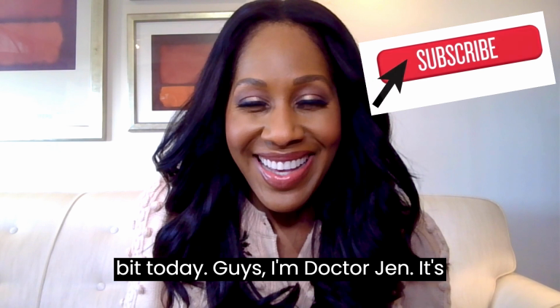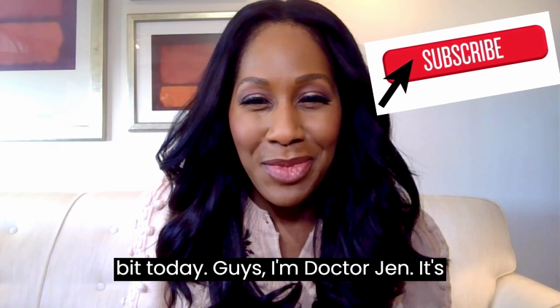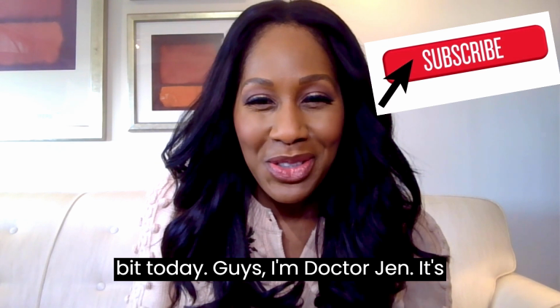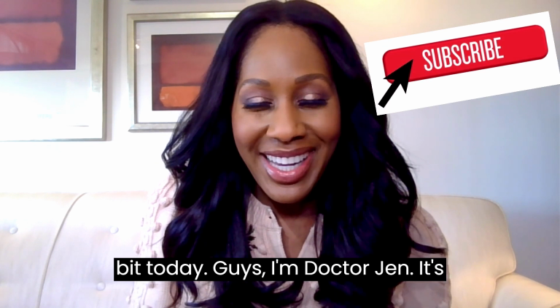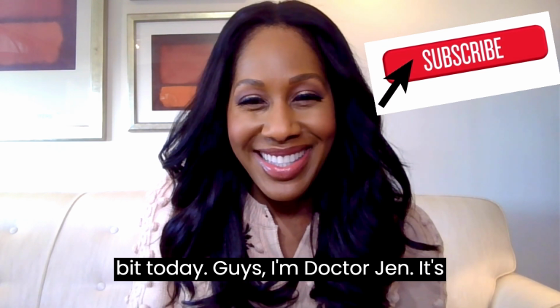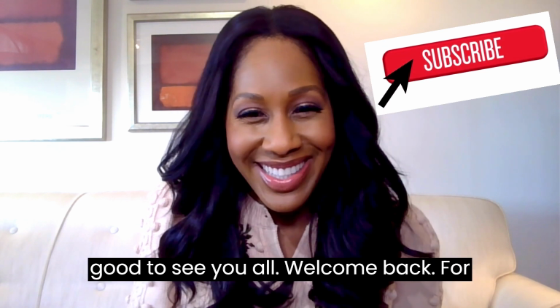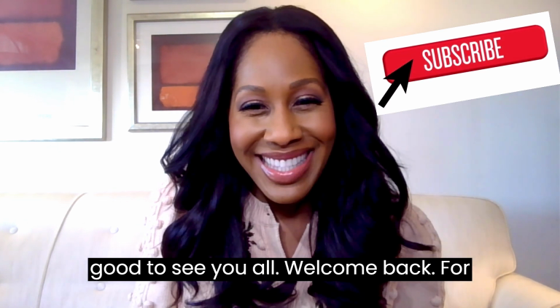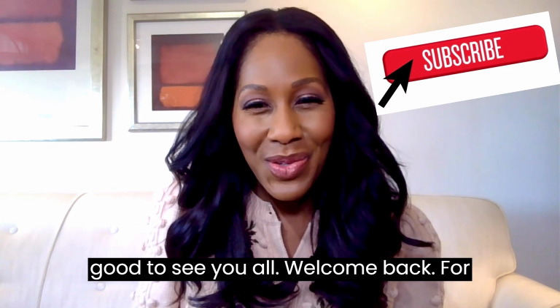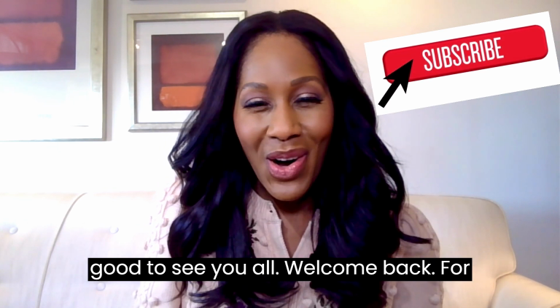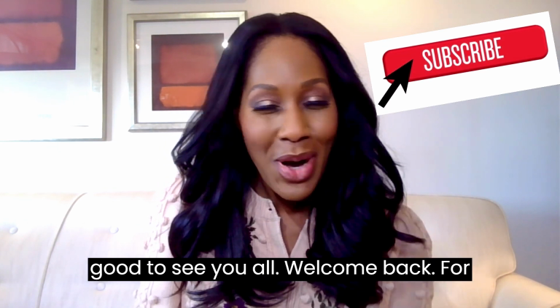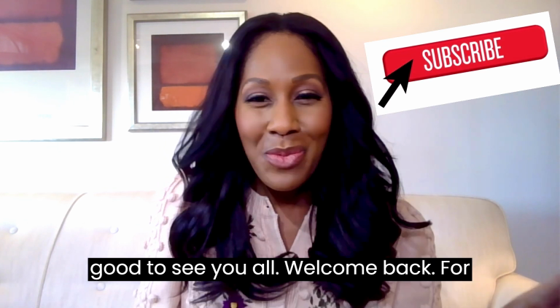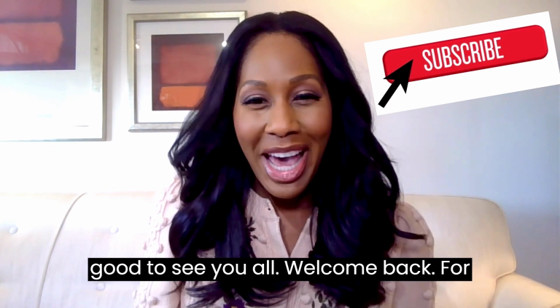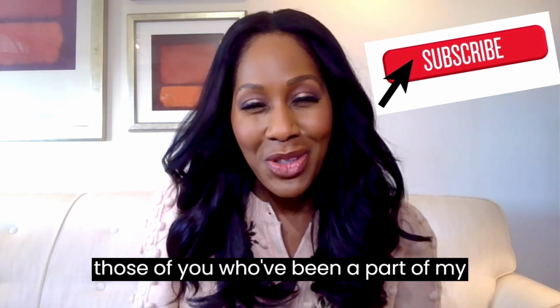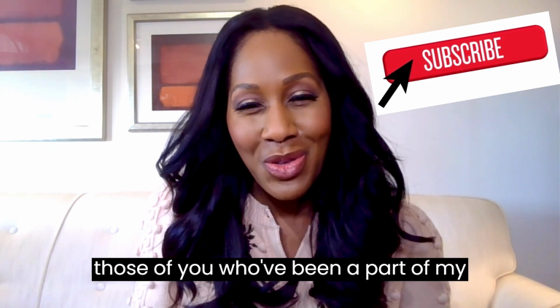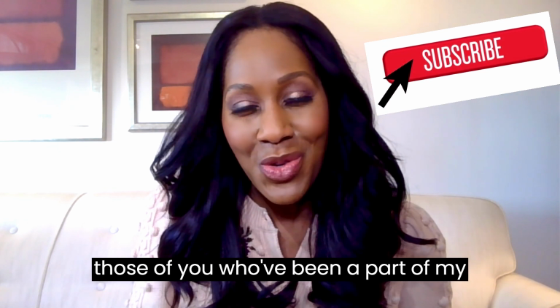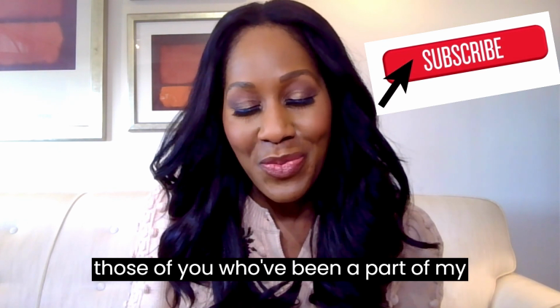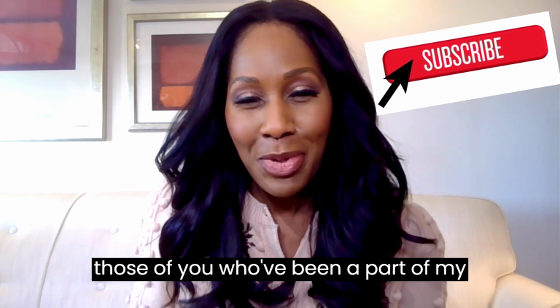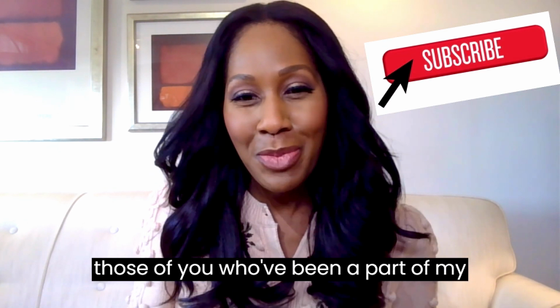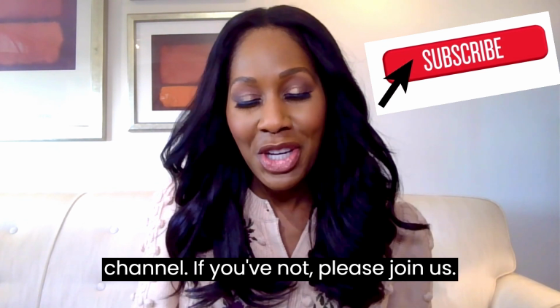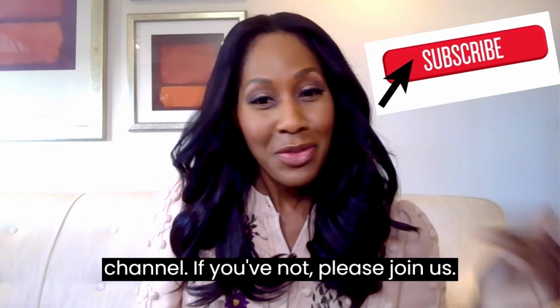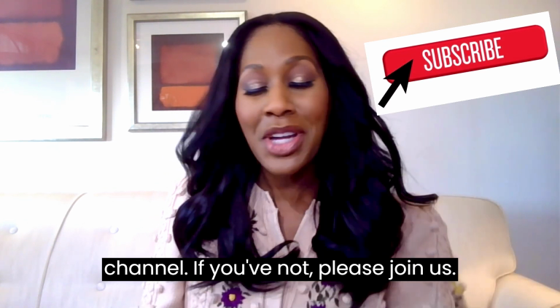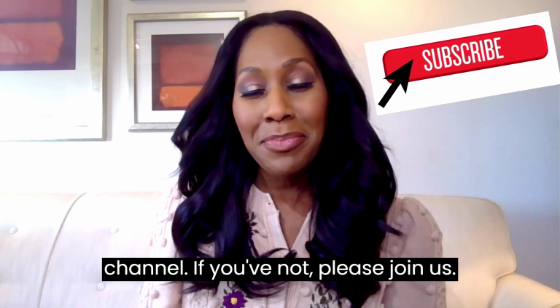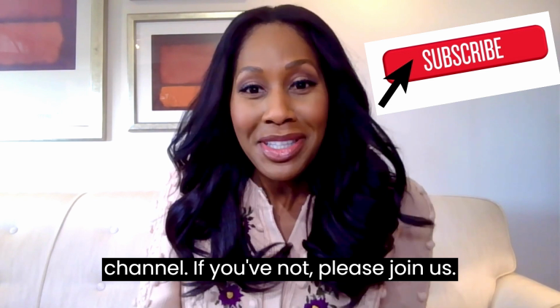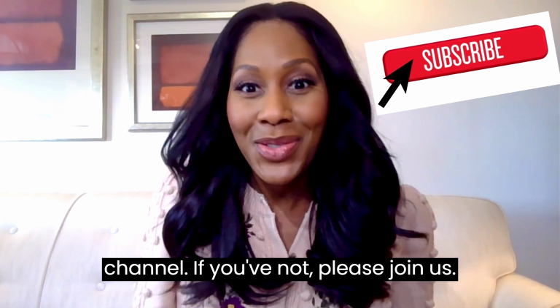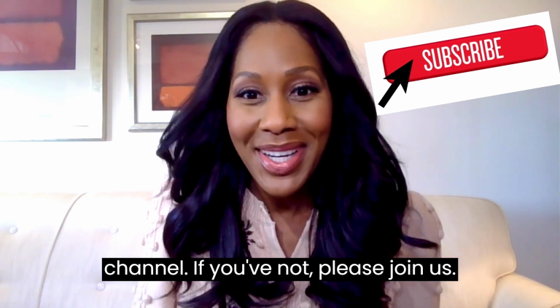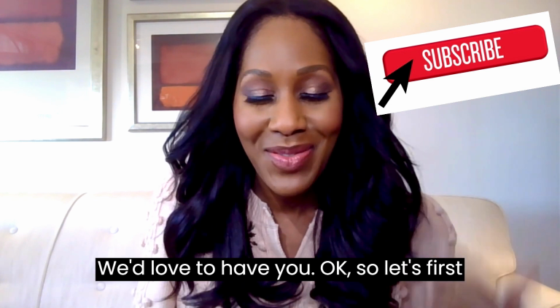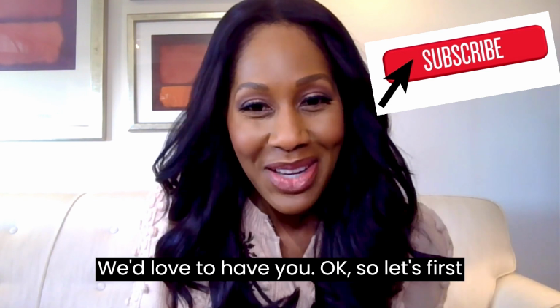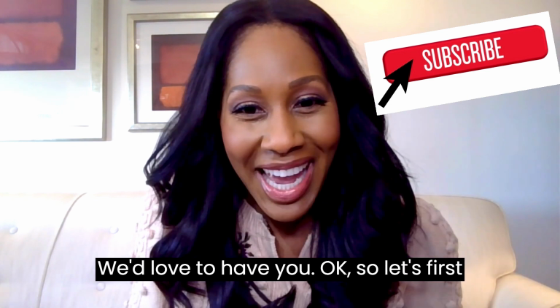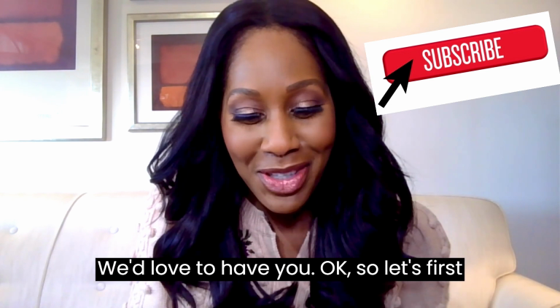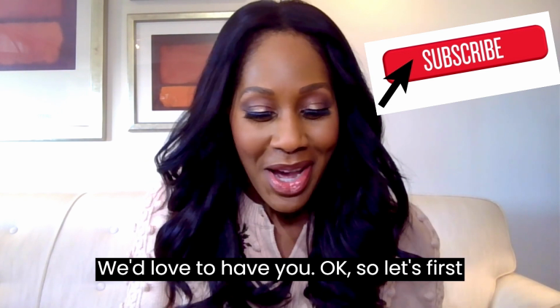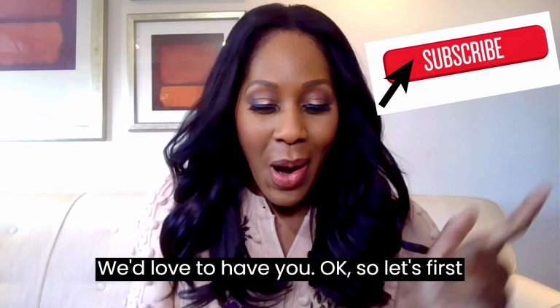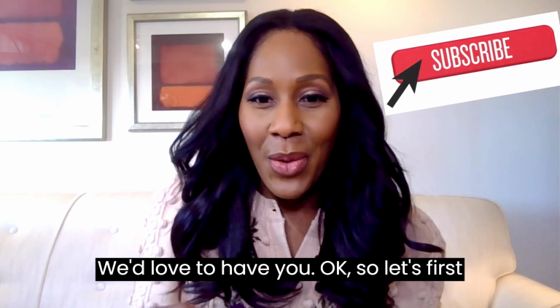I have you all to thank for this video. One of you wrote me on social media asking me about pineapple water and the benefits of it. I'm Dr. Jen. It's good to see you all. Welcome back for those of you who've been a part of my channel — if you've not, please join us, we'd love to have you.